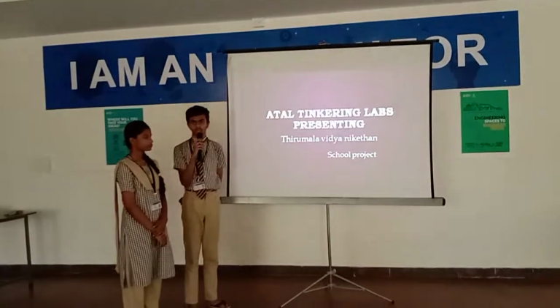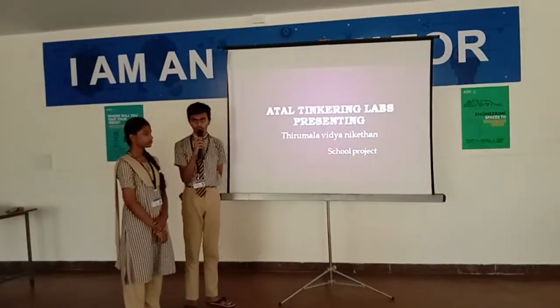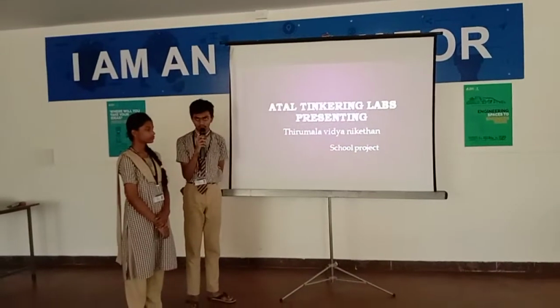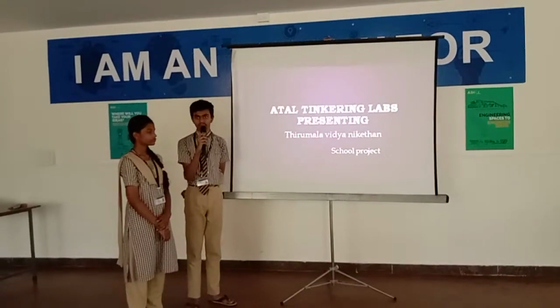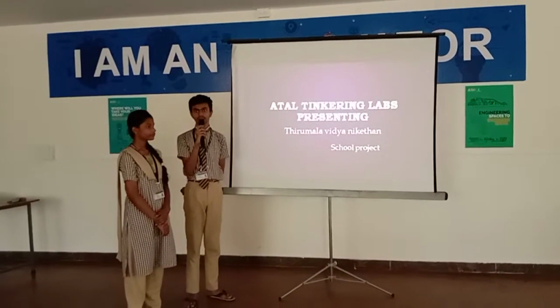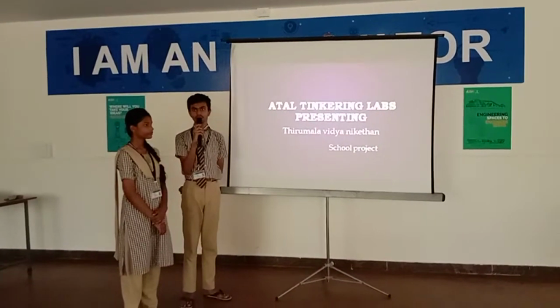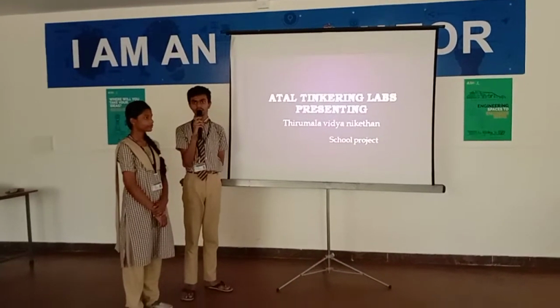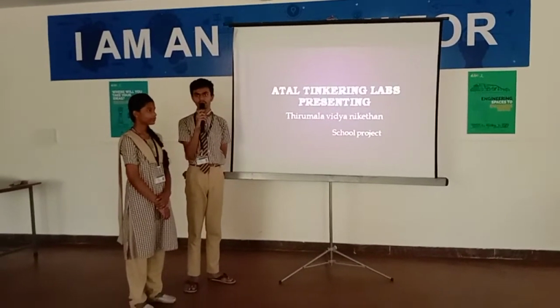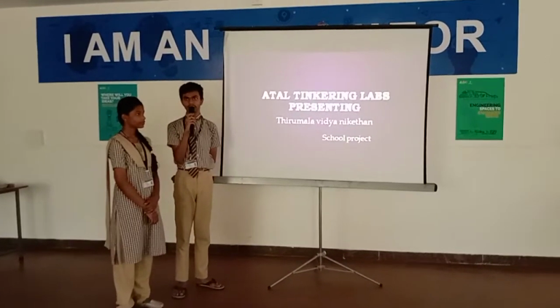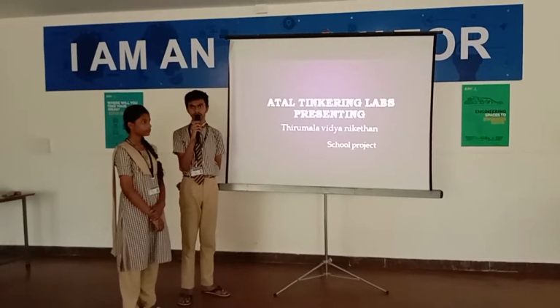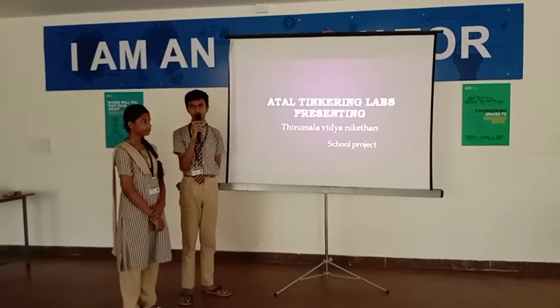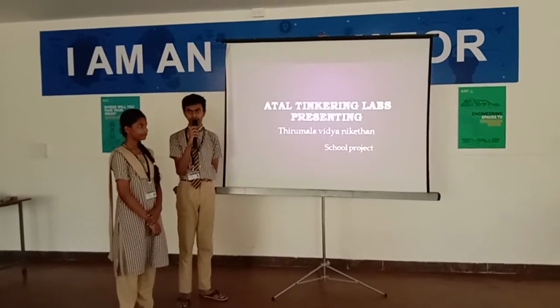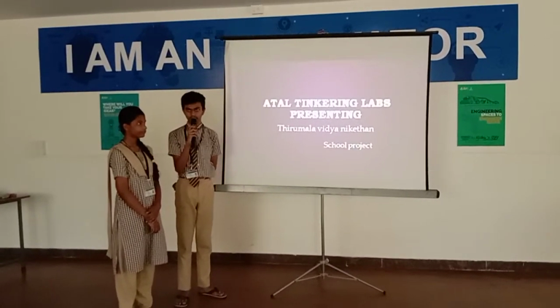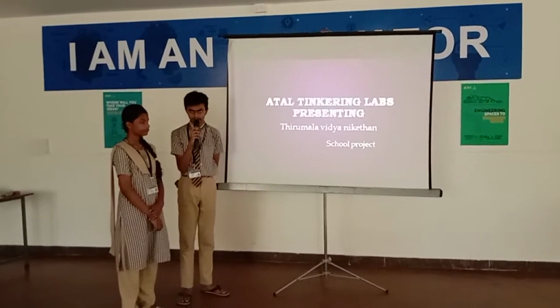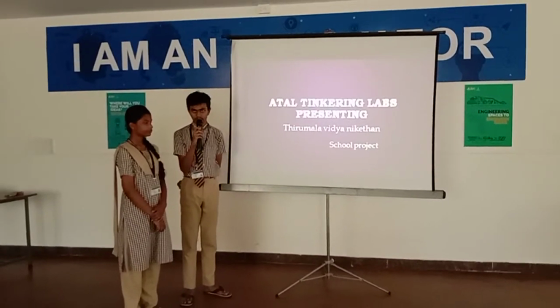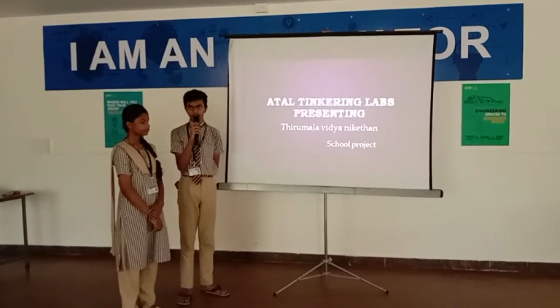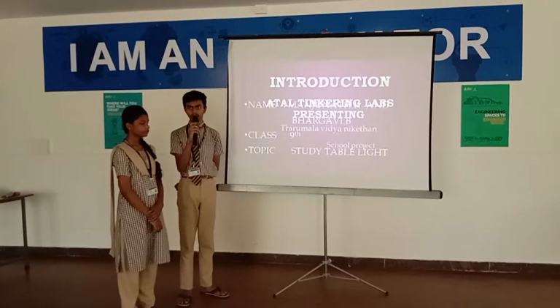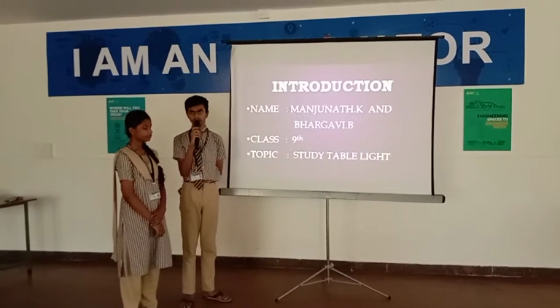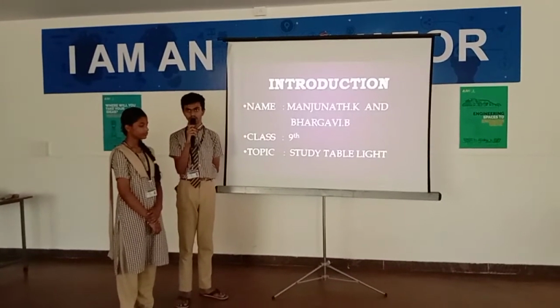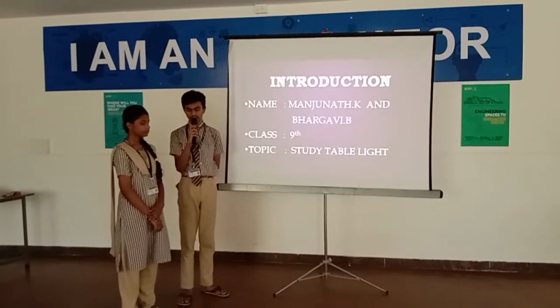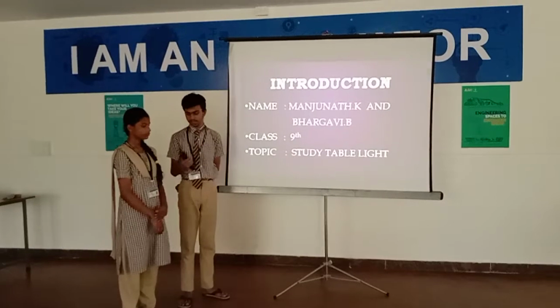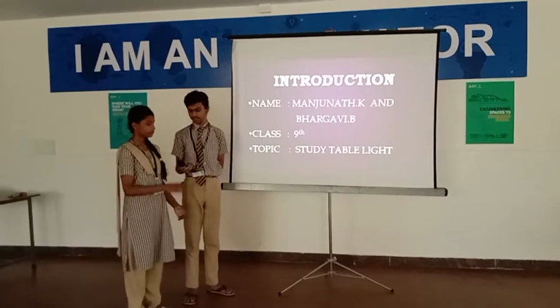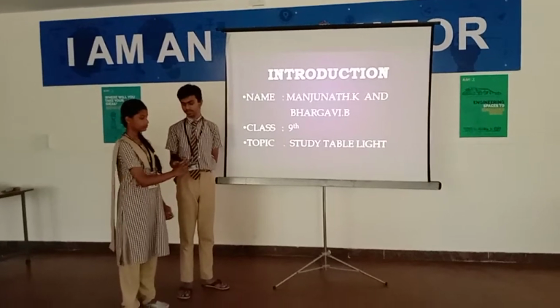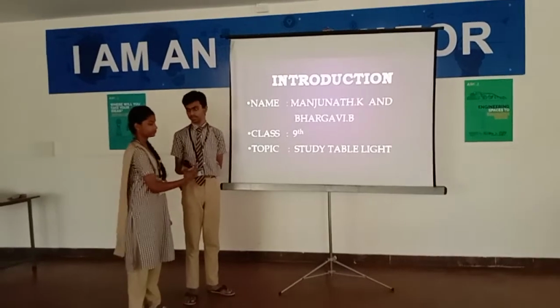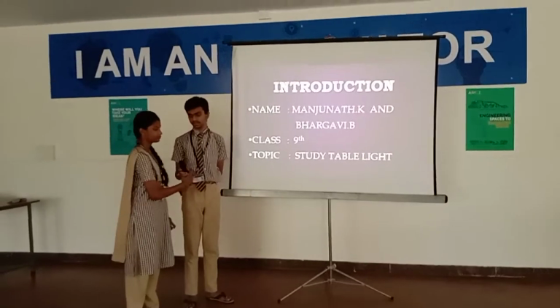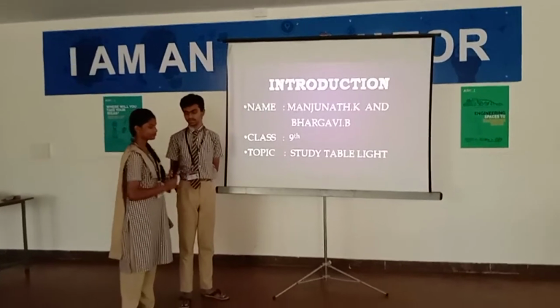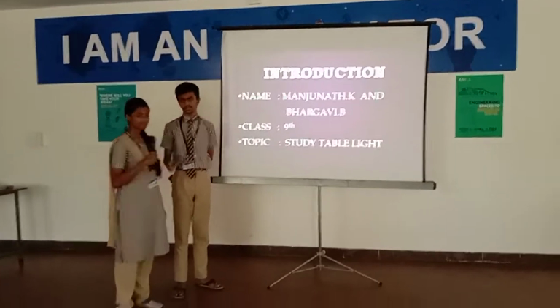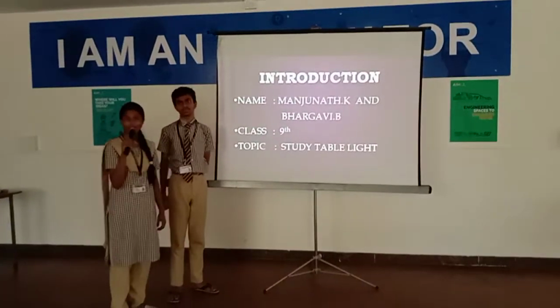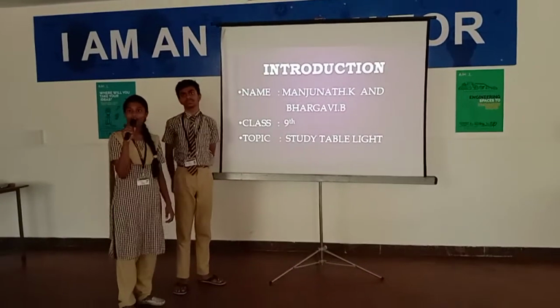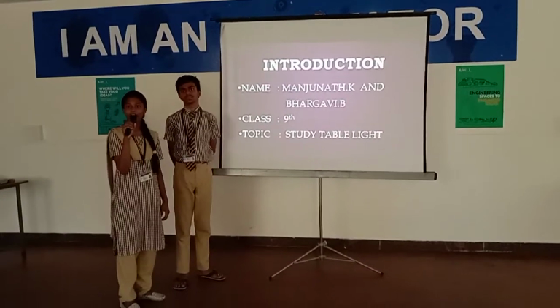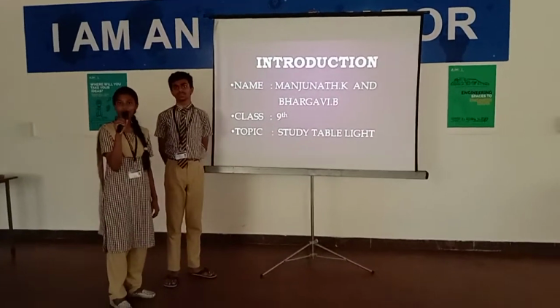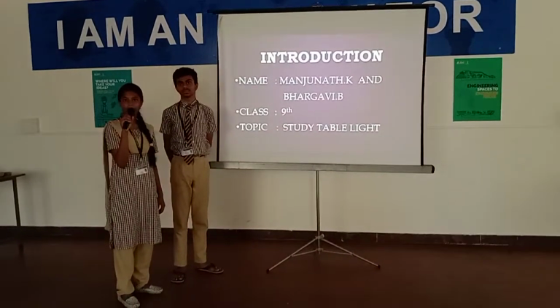Hello everyone, we are the students of Sirmala Vijayakithan School studying in Greenland. My name is Manjana Anke. I am Bhanagavi B.